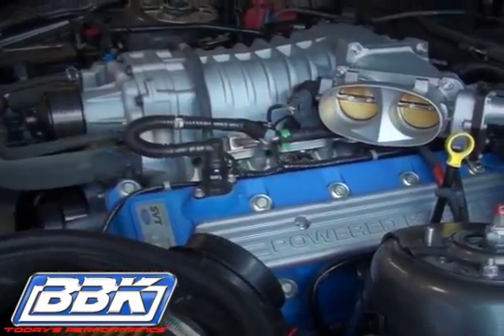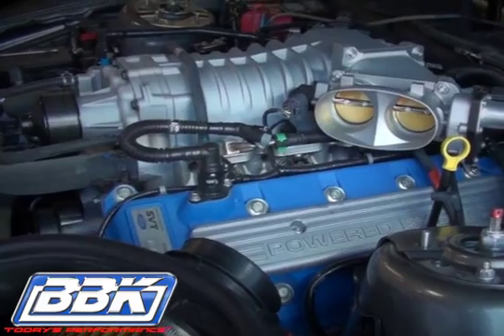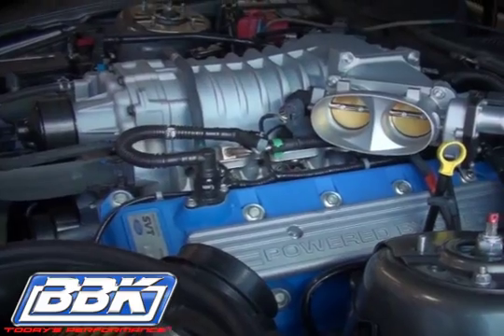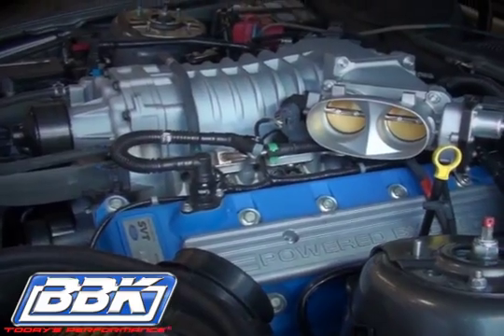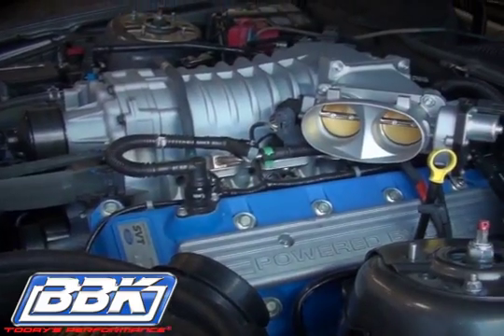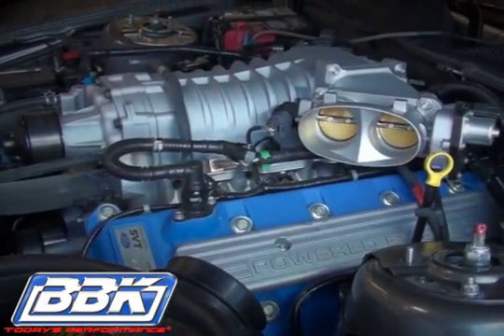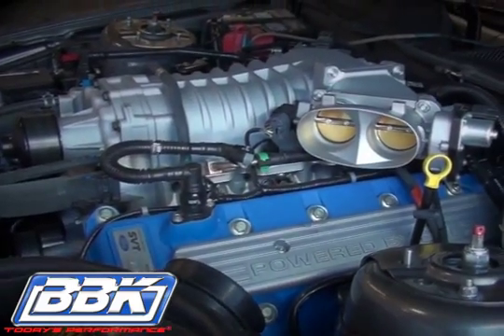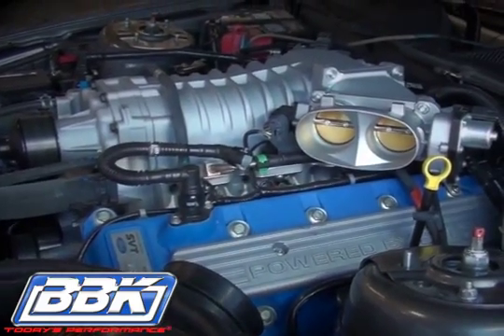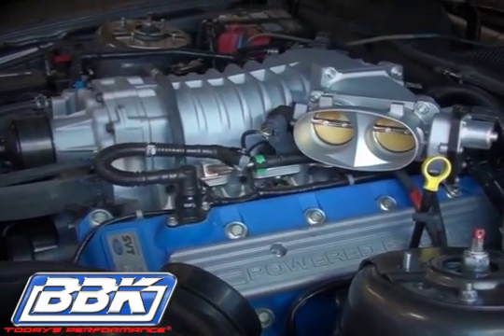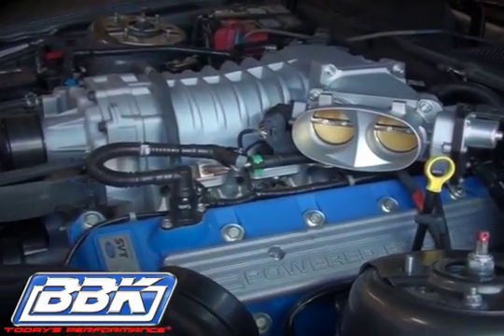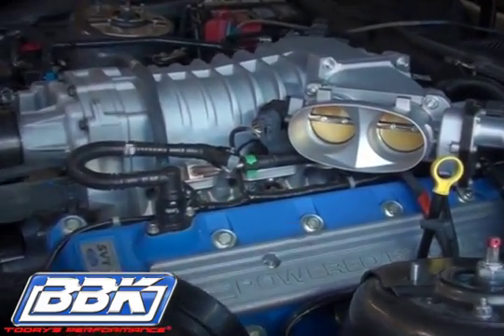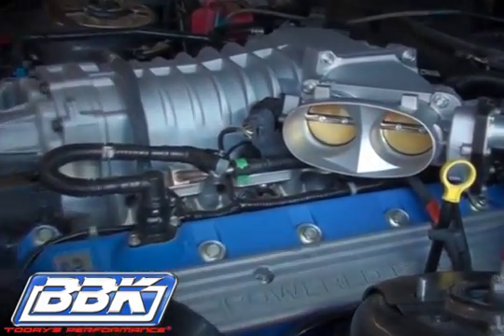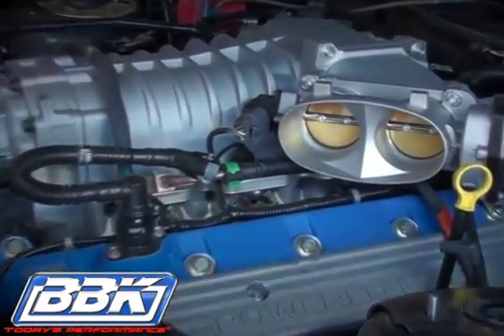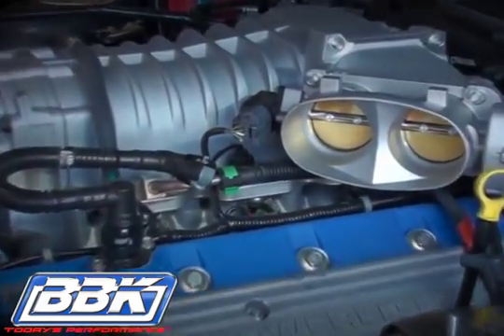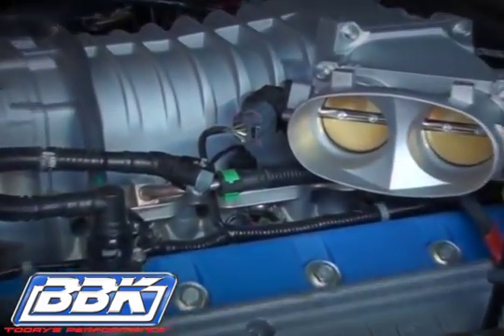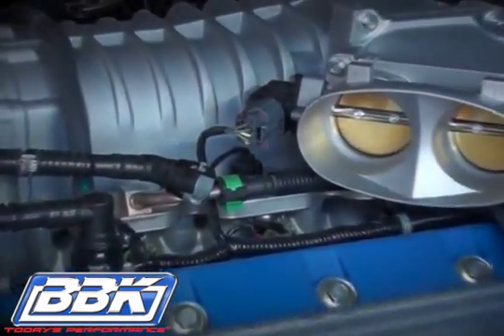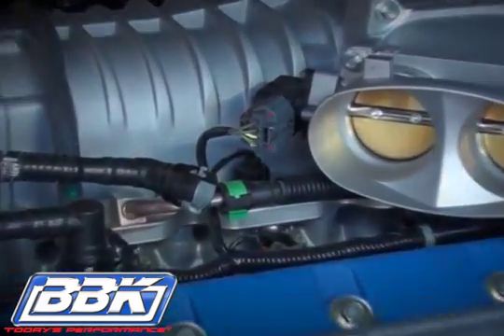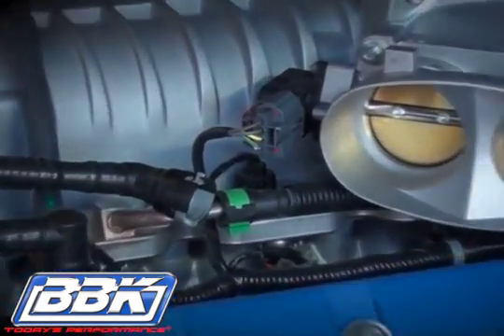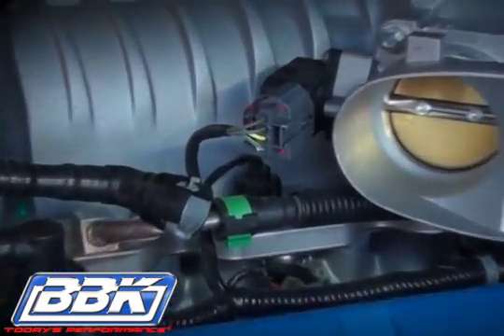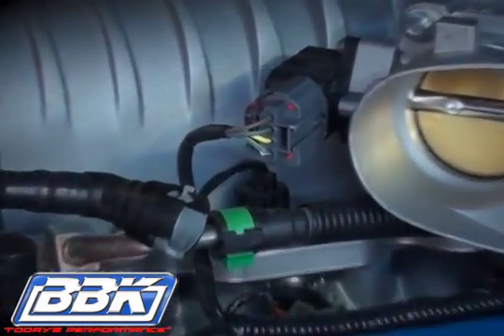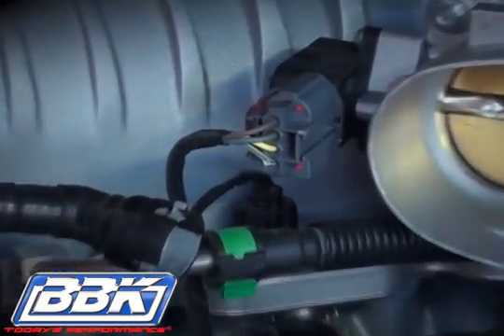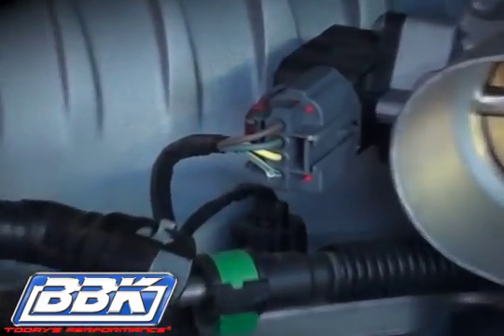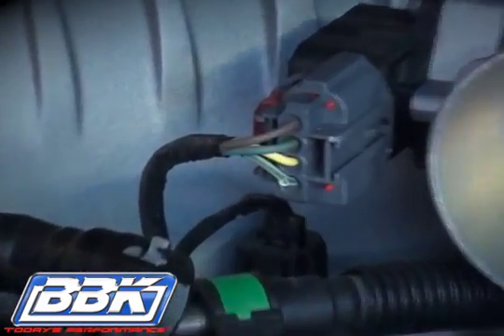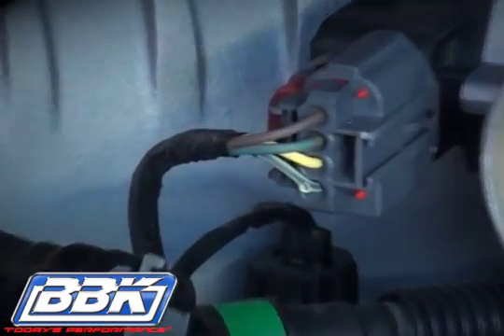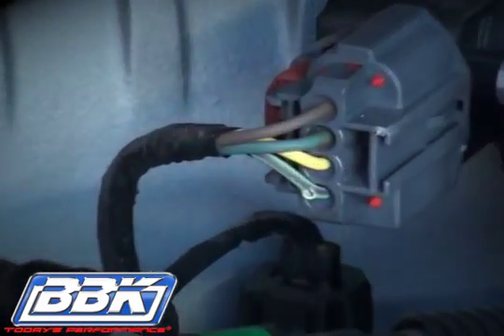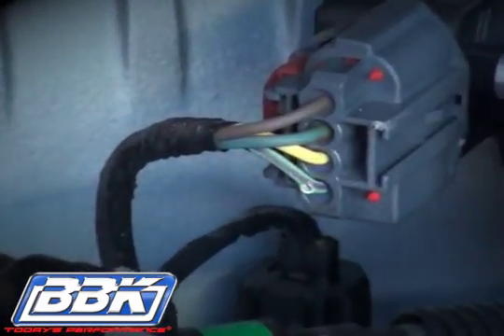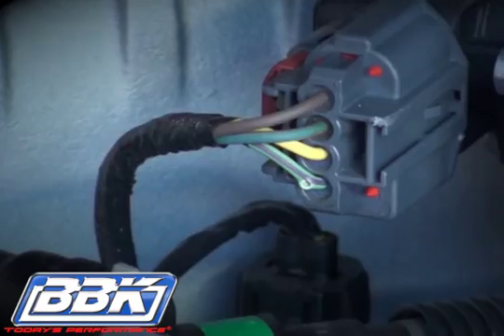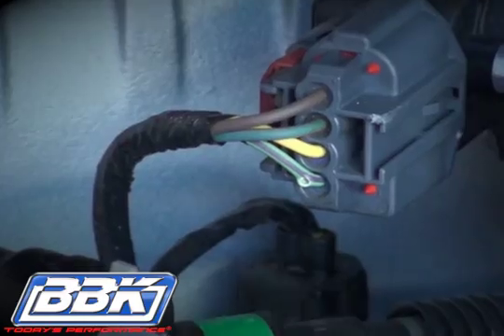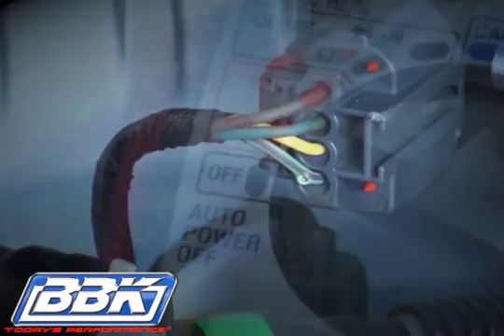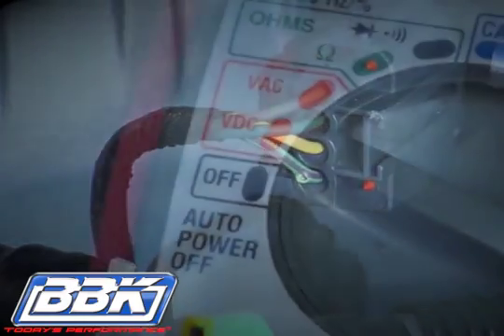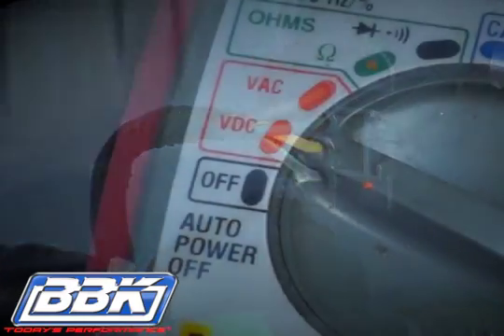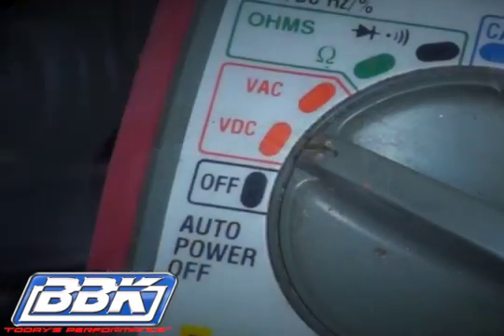The next step is critical. You'll need to measure the voltage on the throttle position sensor with a digital voltmeter.